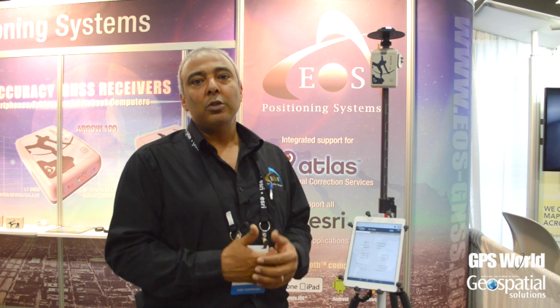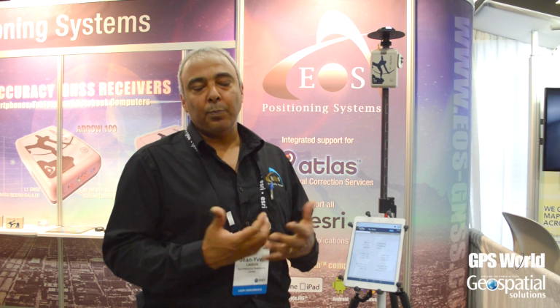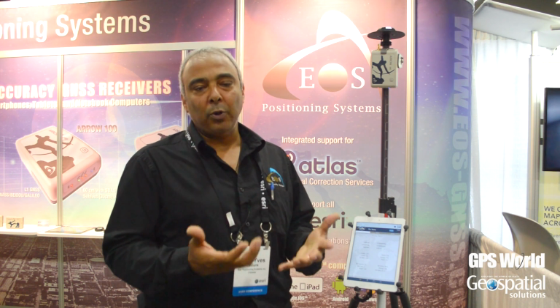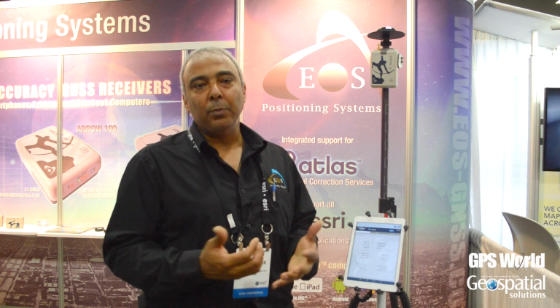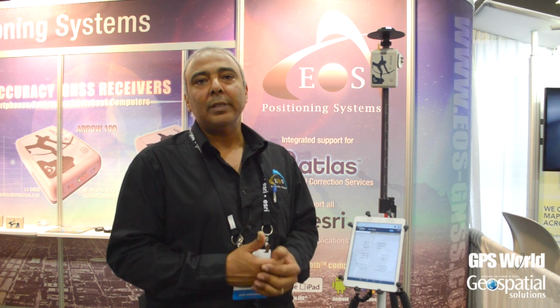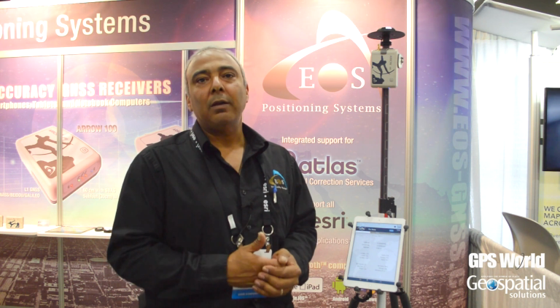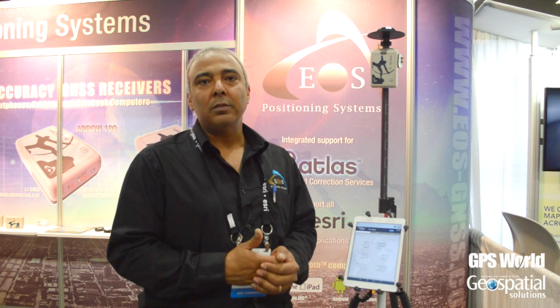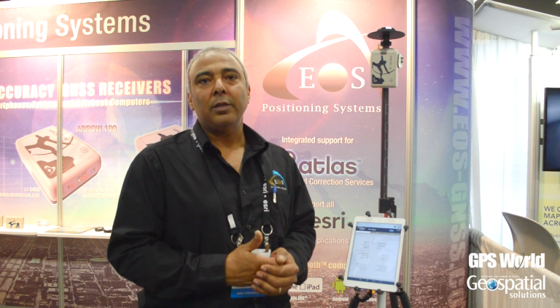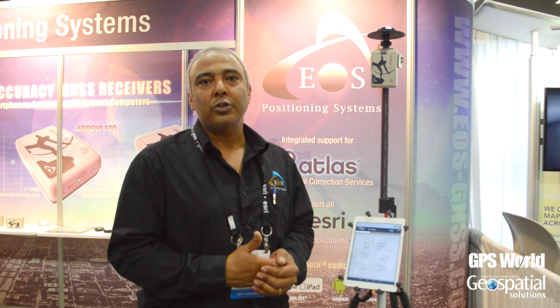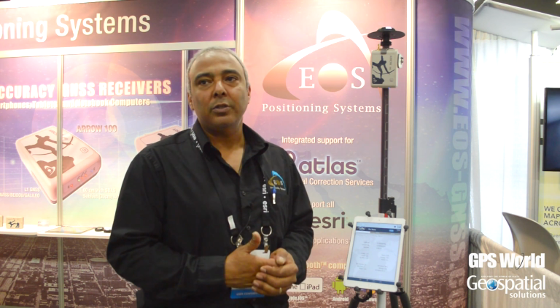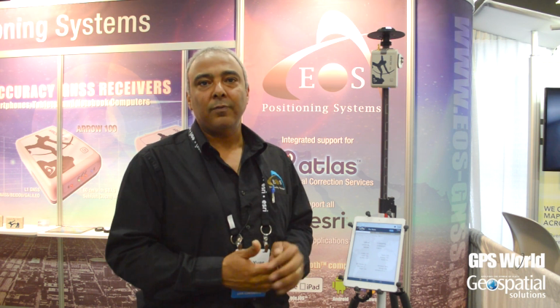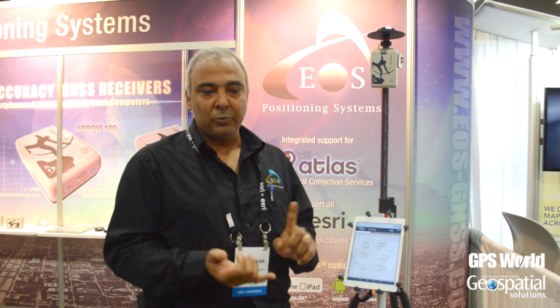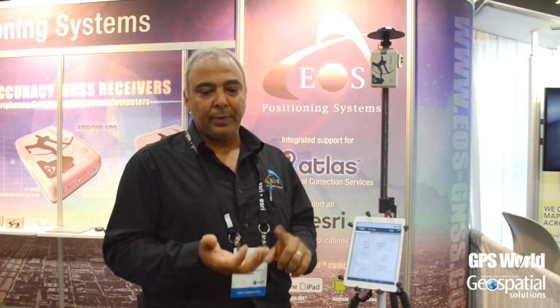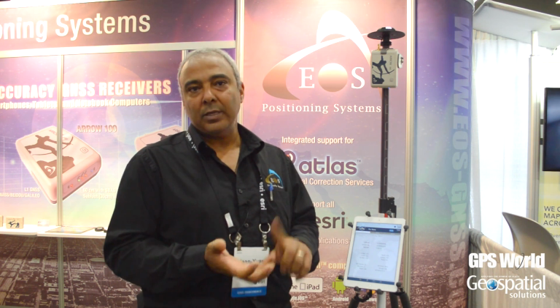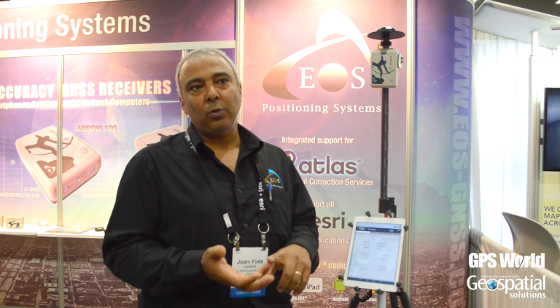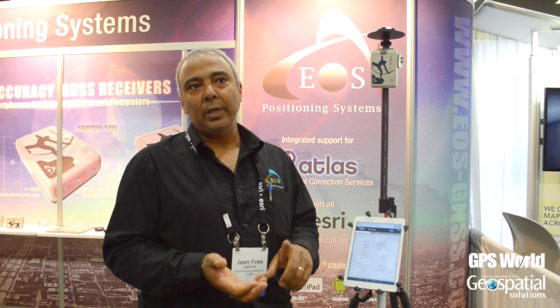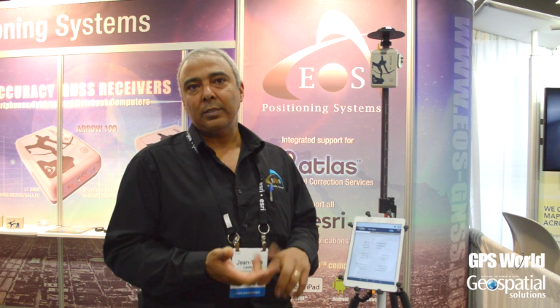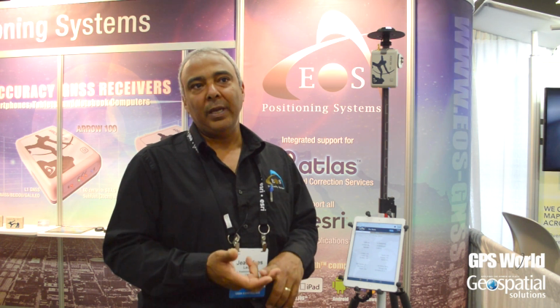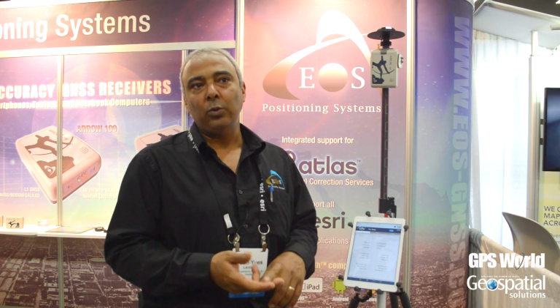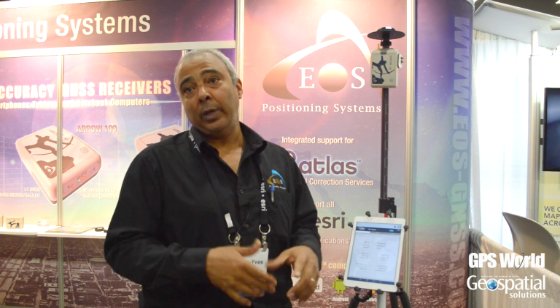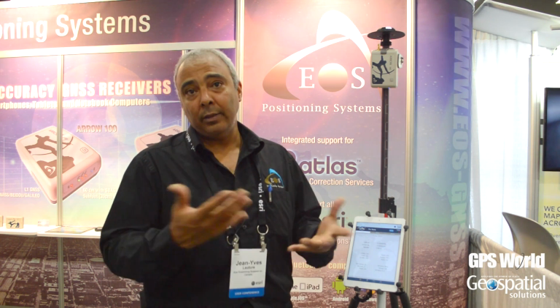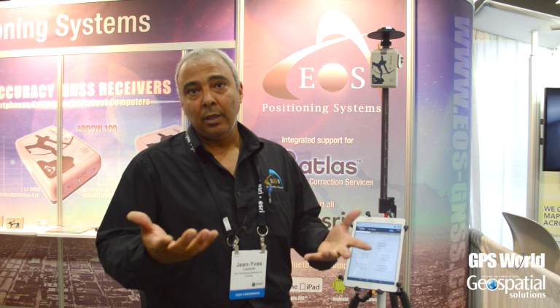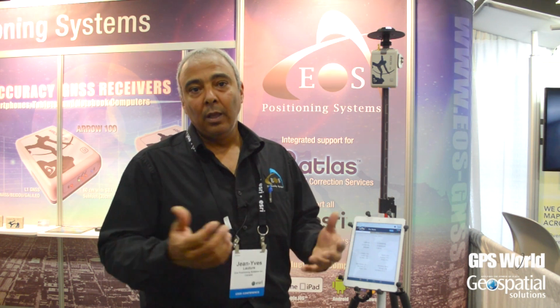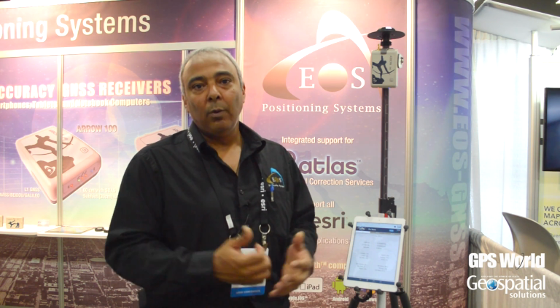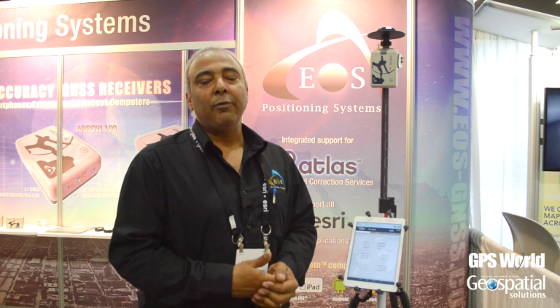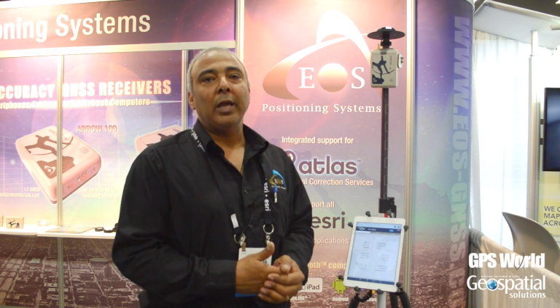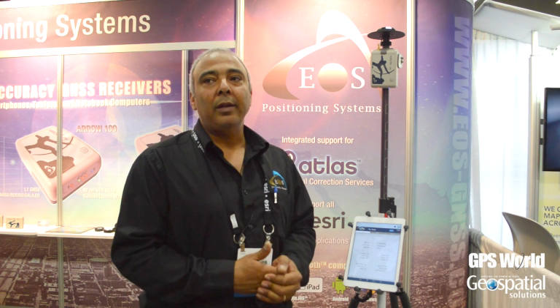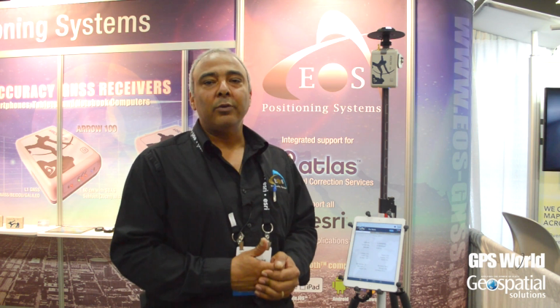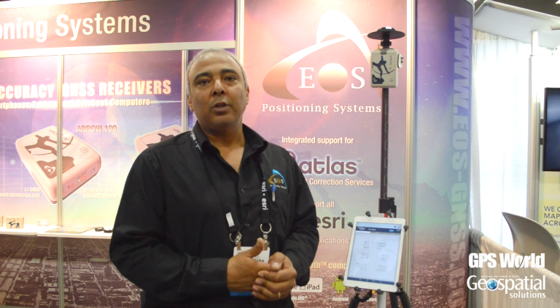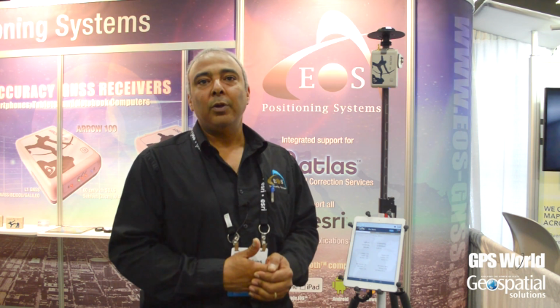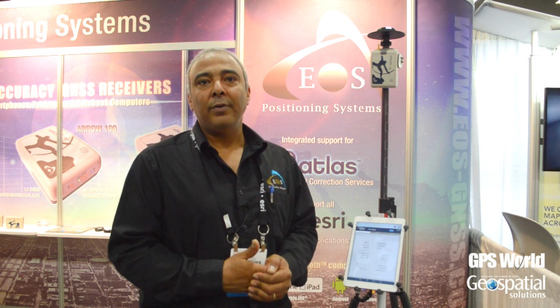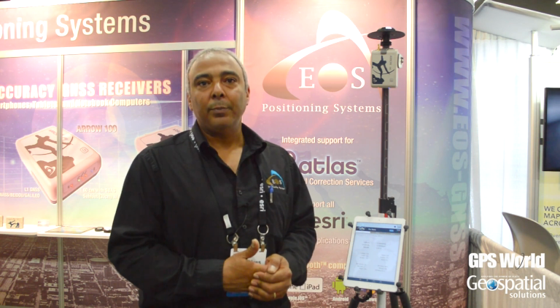This supports multi-constellations including GPS, GLONASS, Beidou, and Galileo when it becomes available.